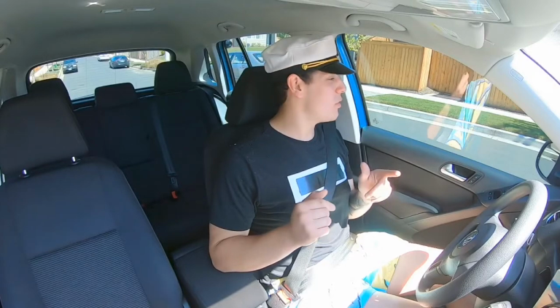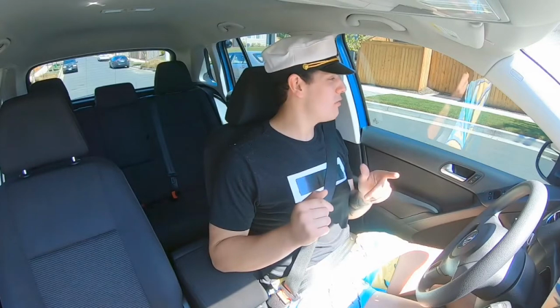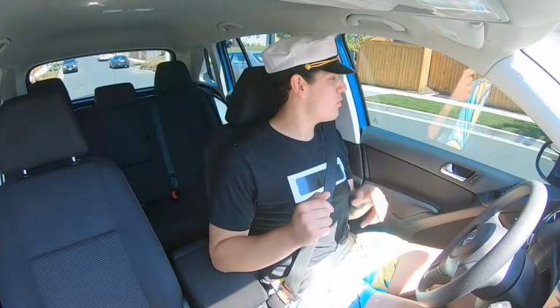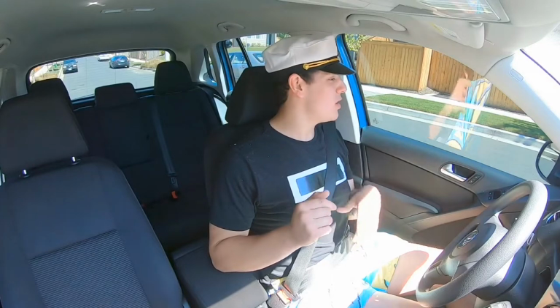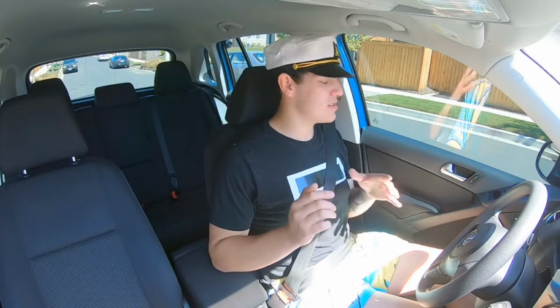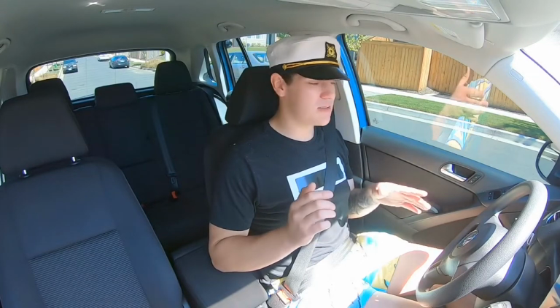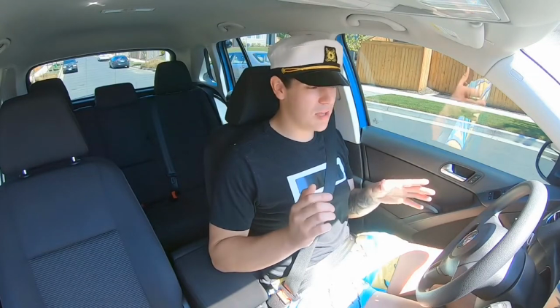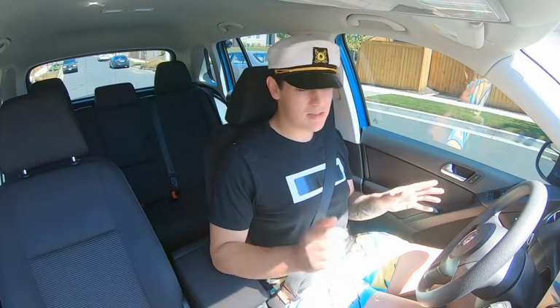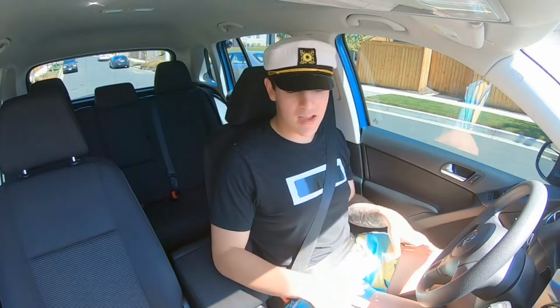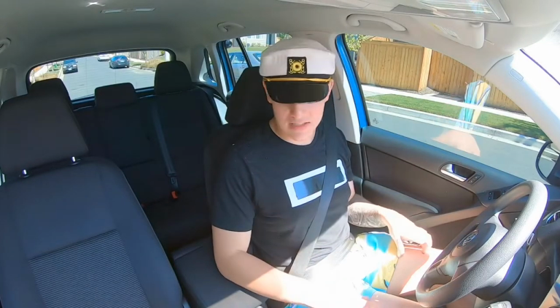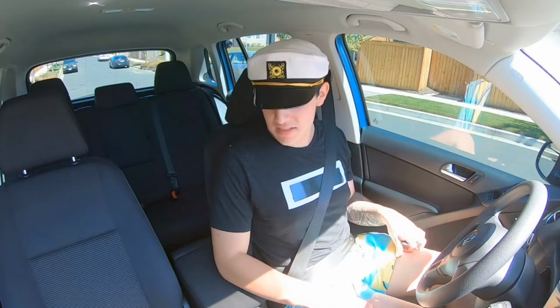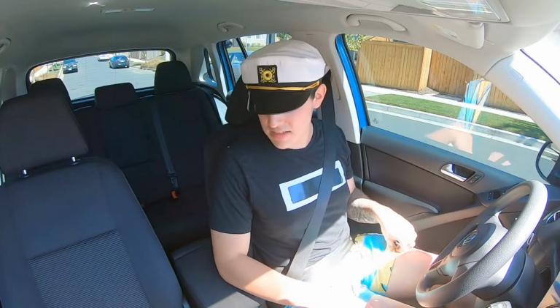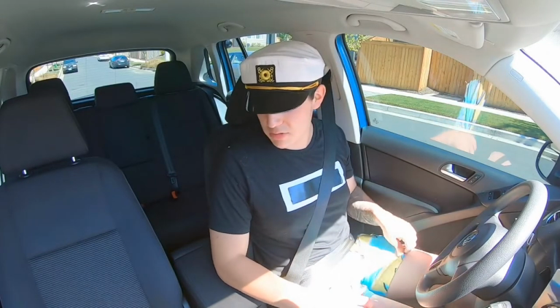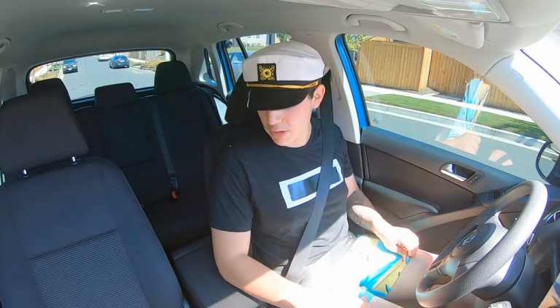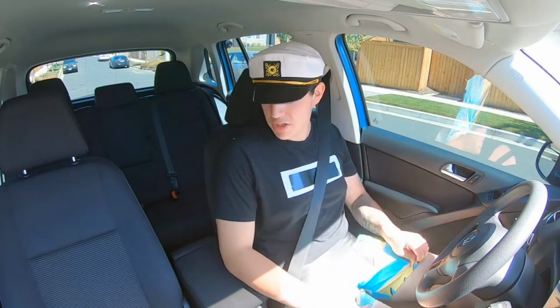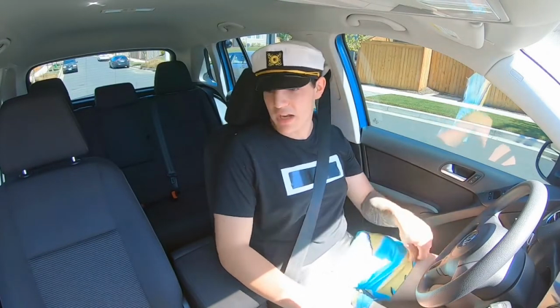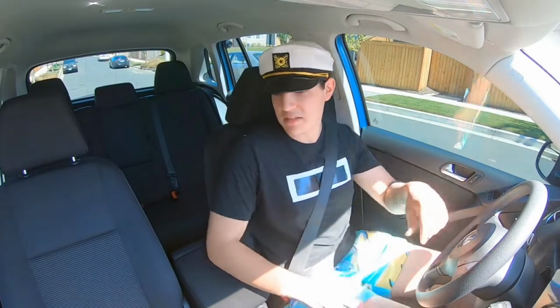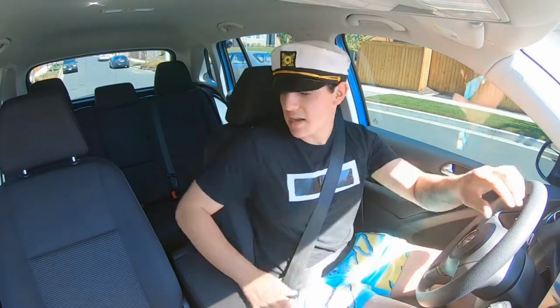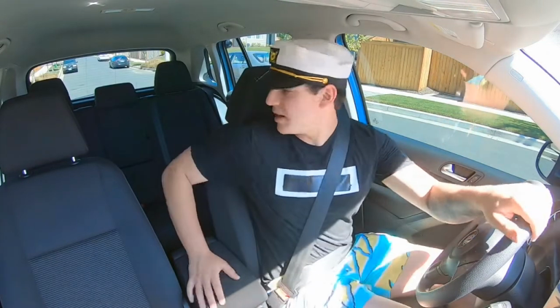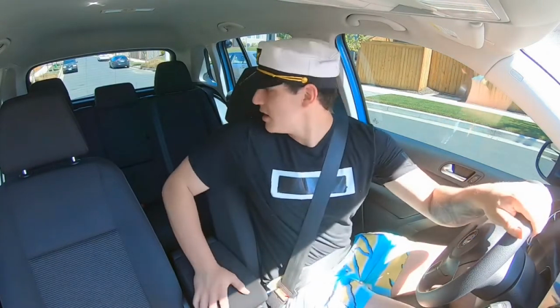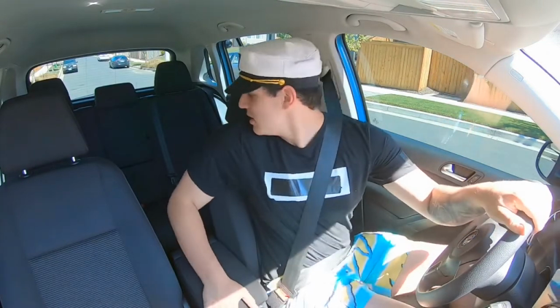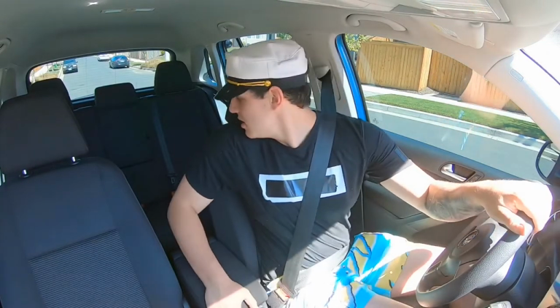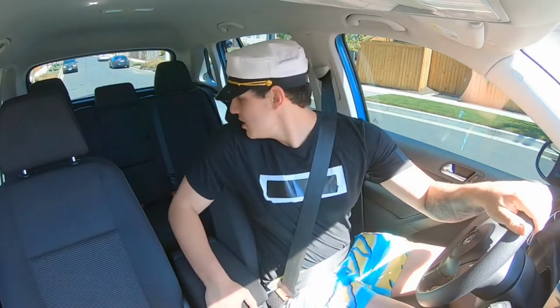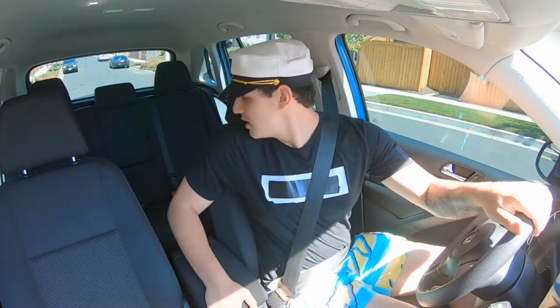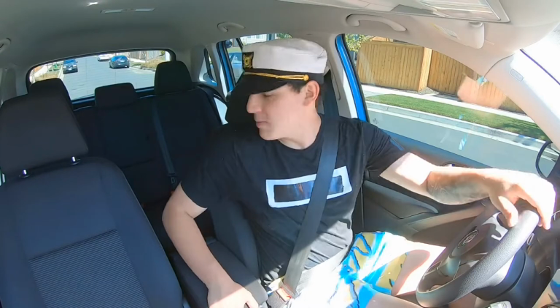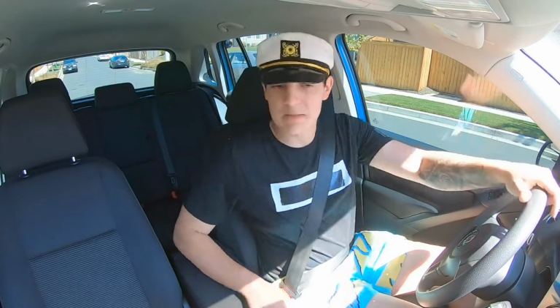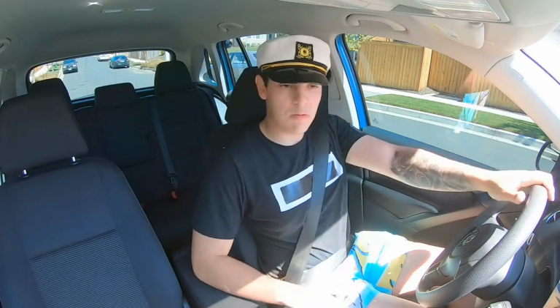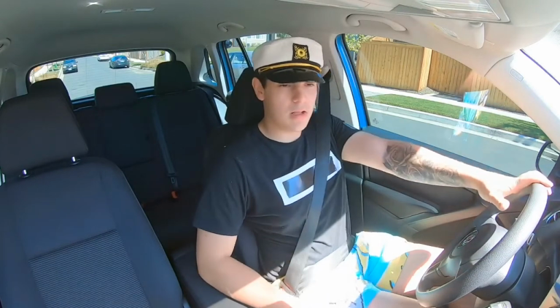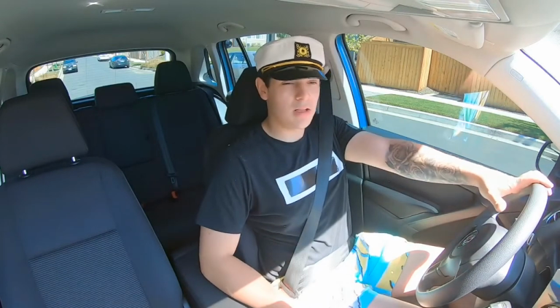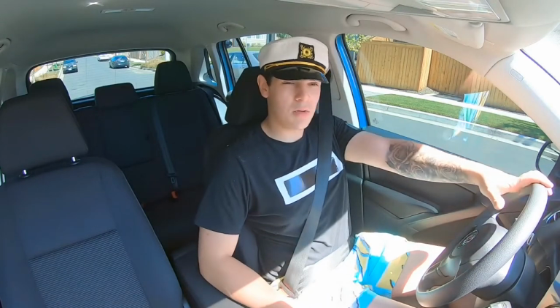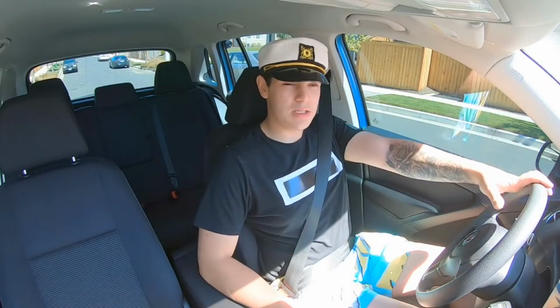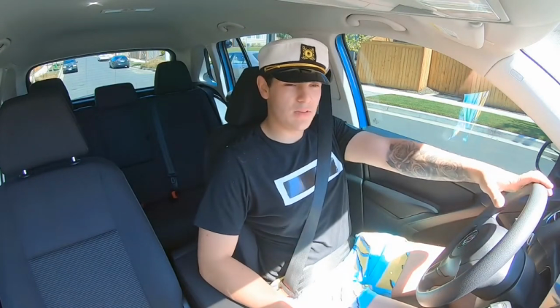It's on Rotiform wheels. It's nice — a nice little grocery getter. Kind of makes me want a little SUV.